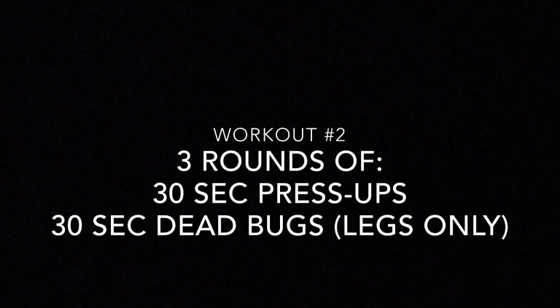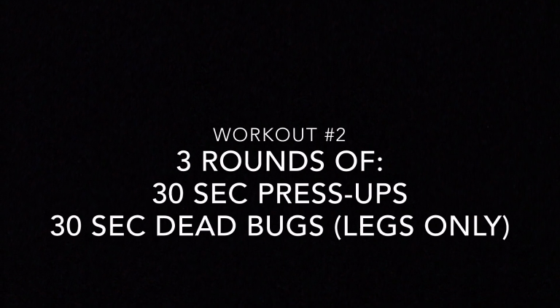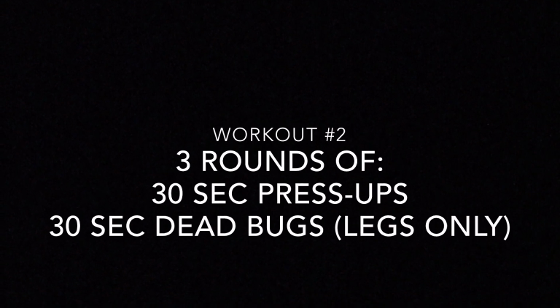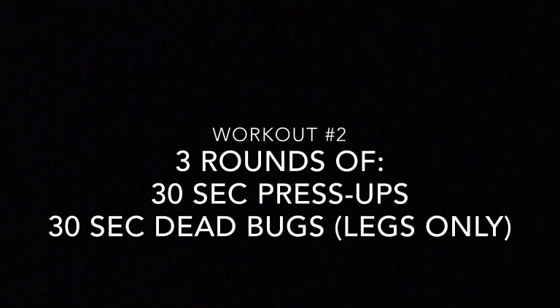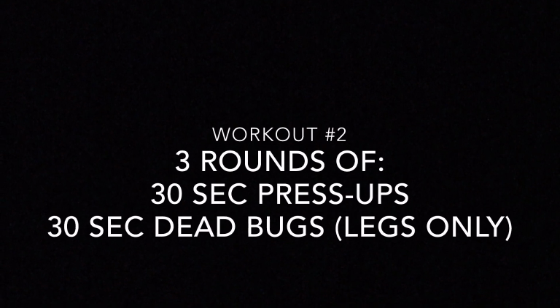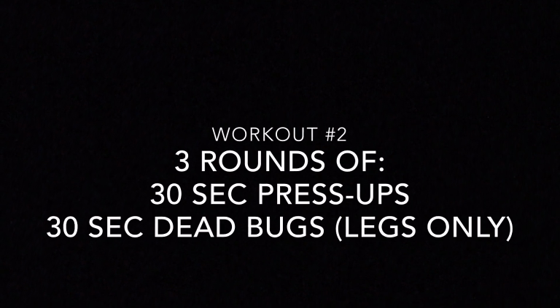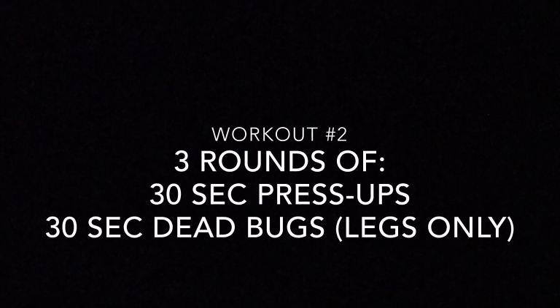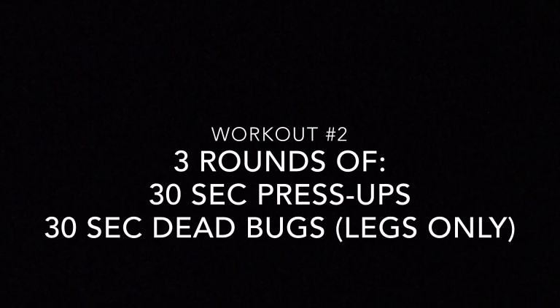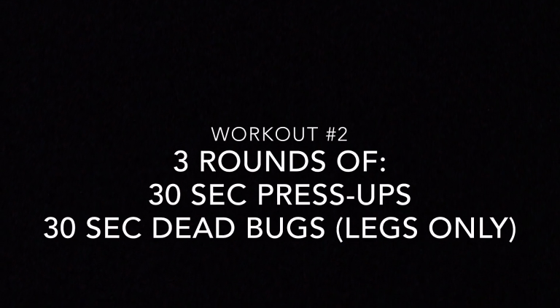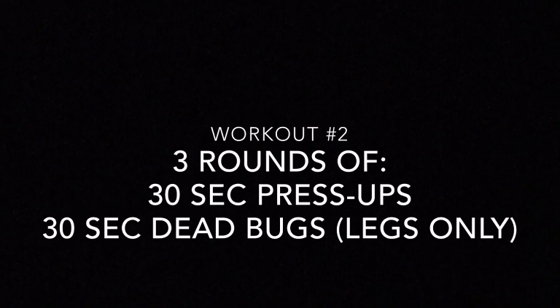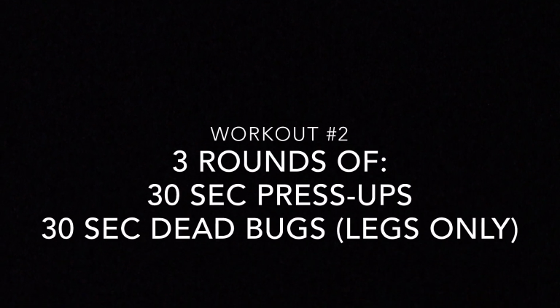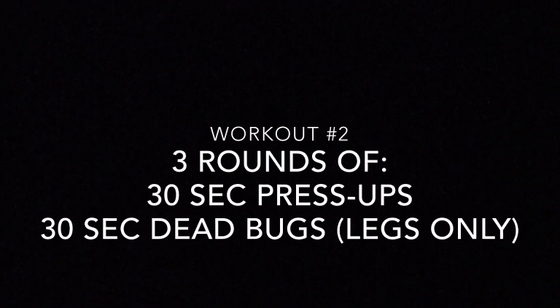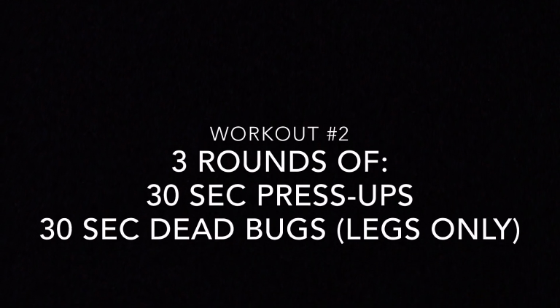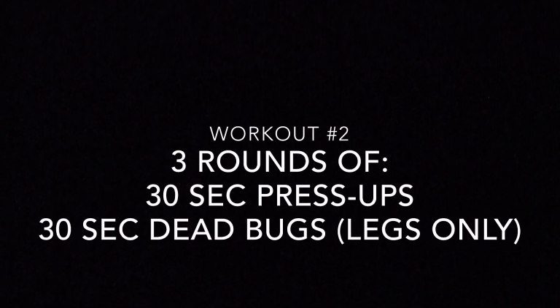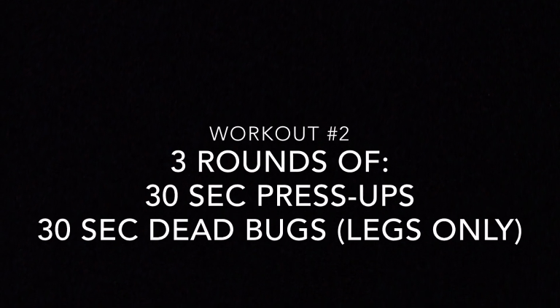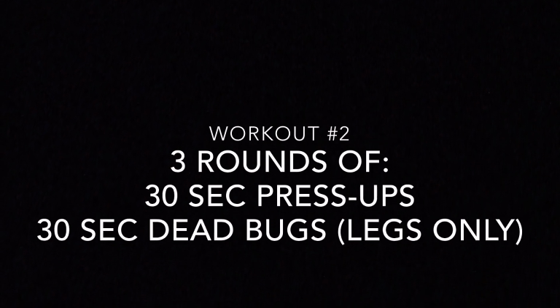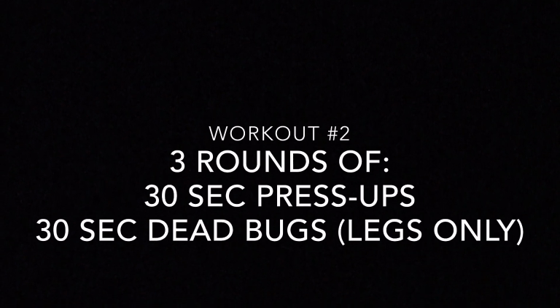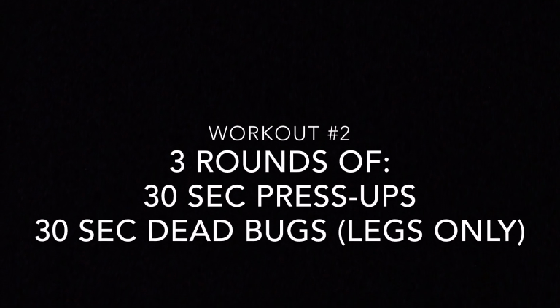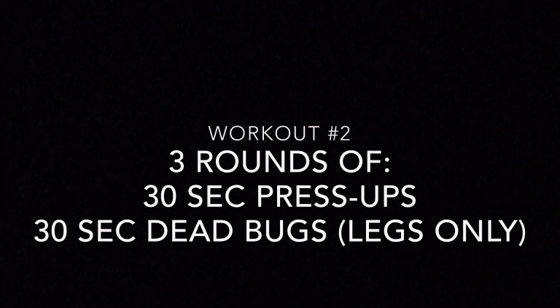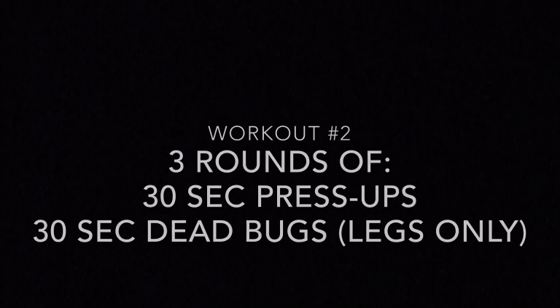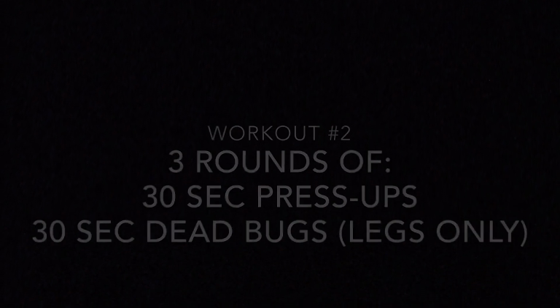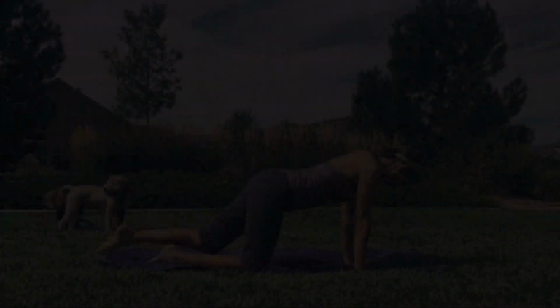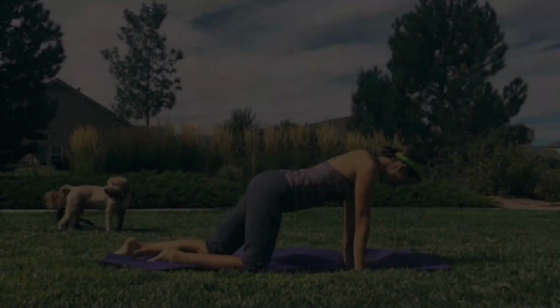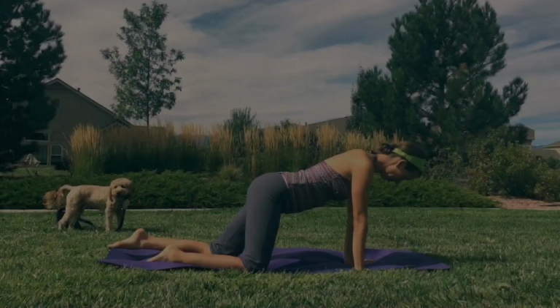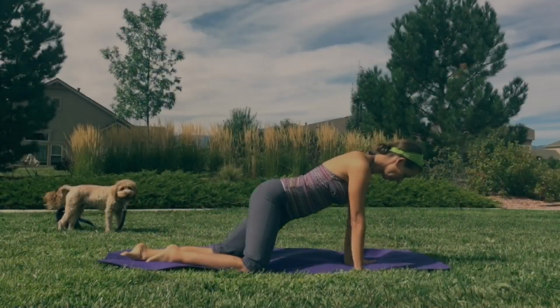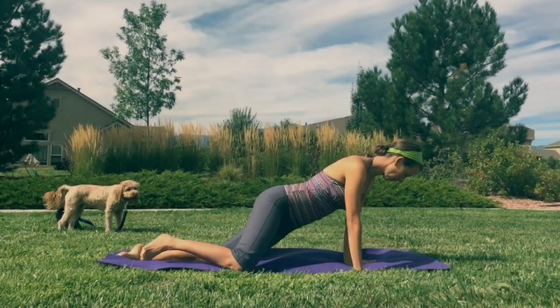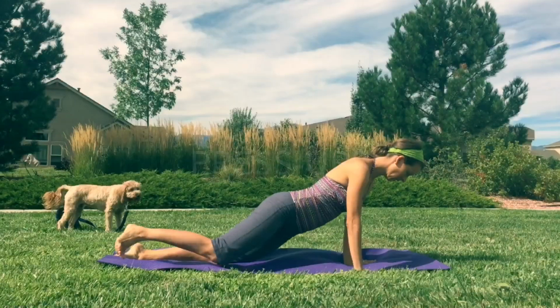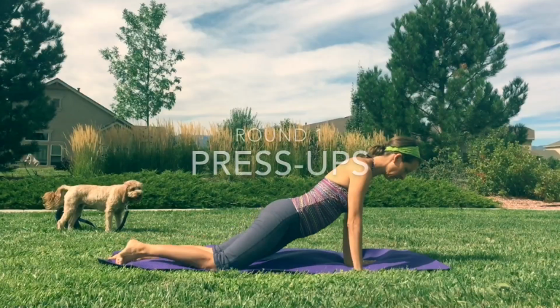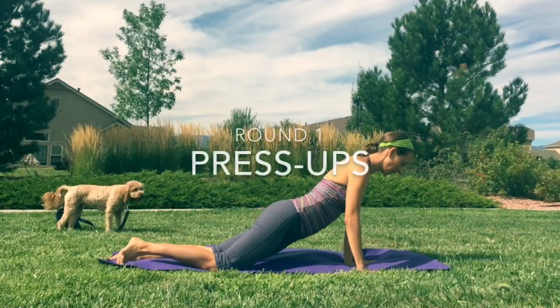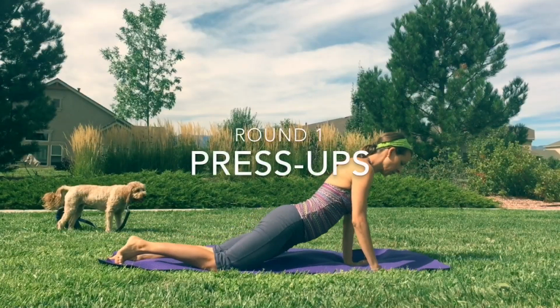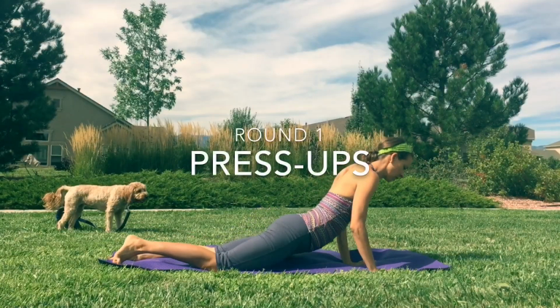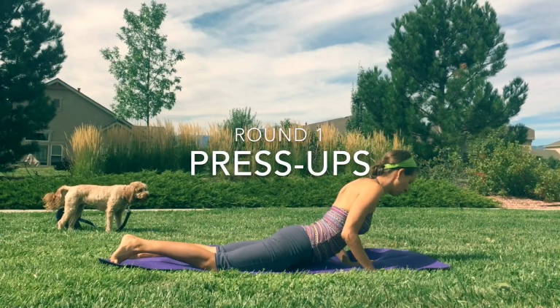All right, this is workout two. We're going to do three rounds of 30 seconds of press-ups and 30 seconds of dead bugs with legs only.